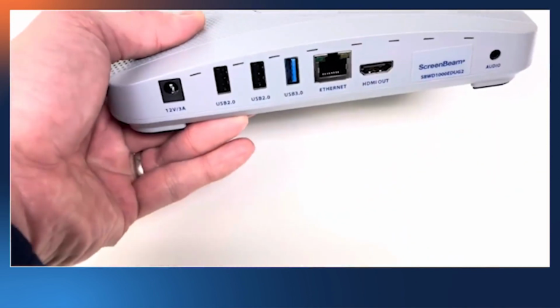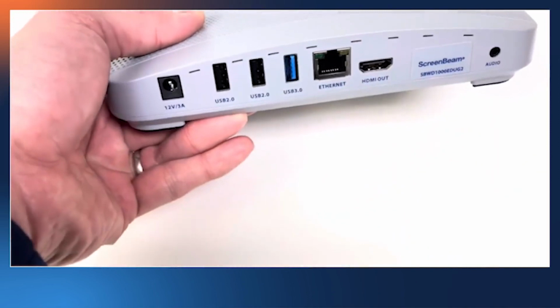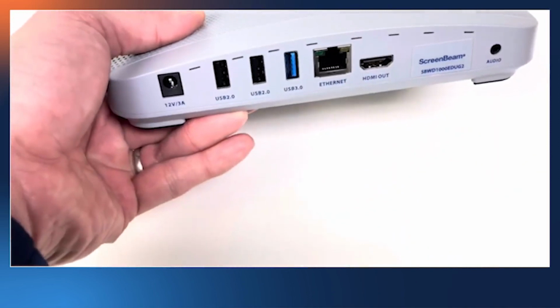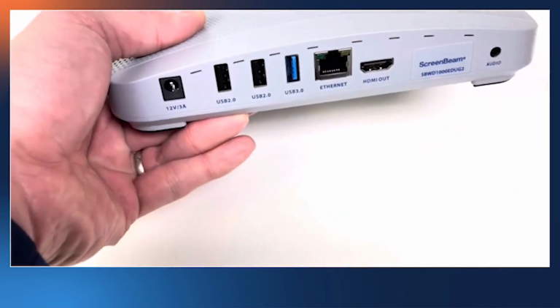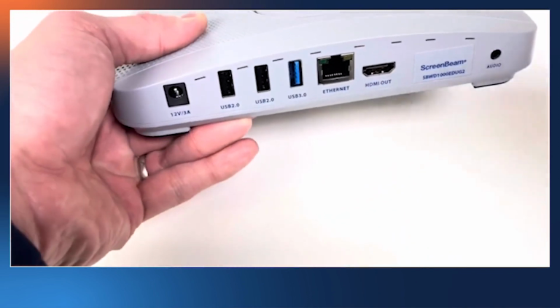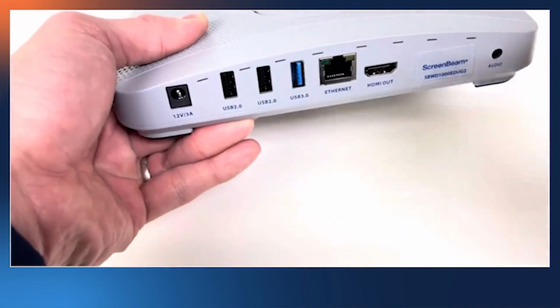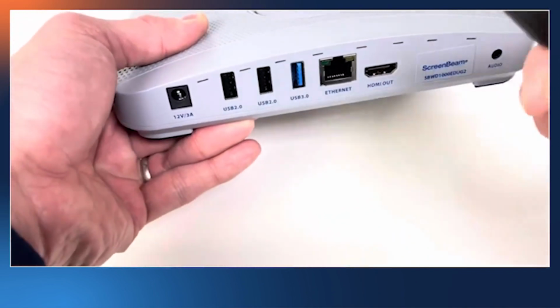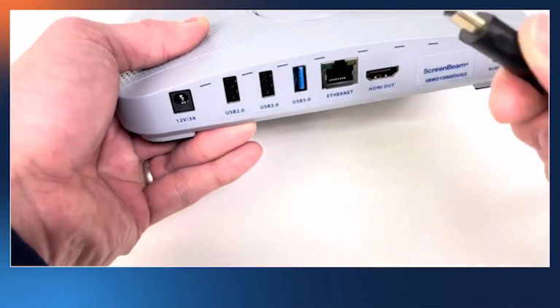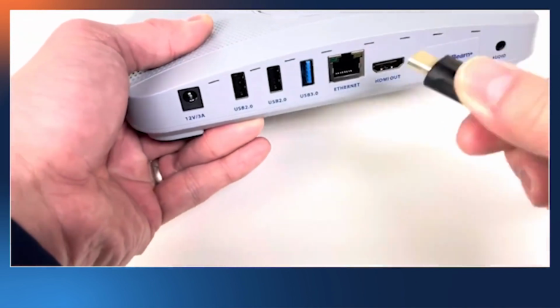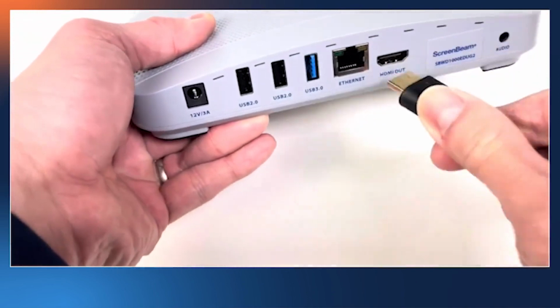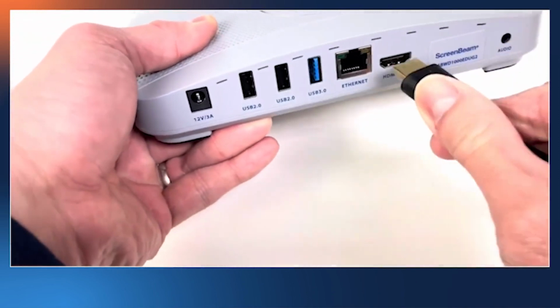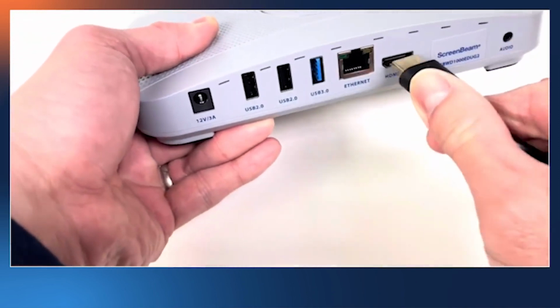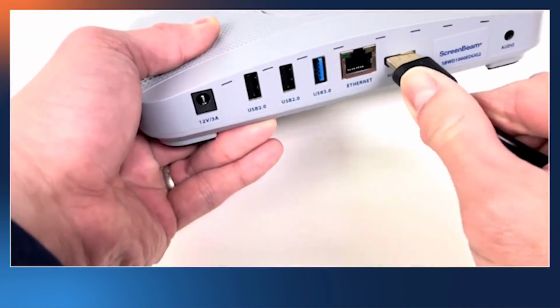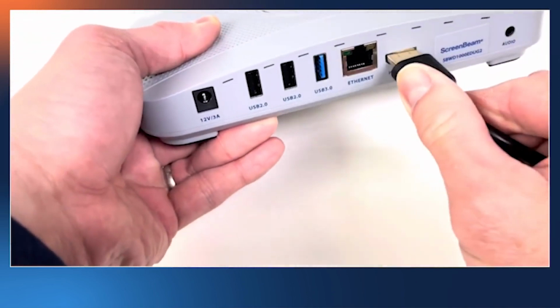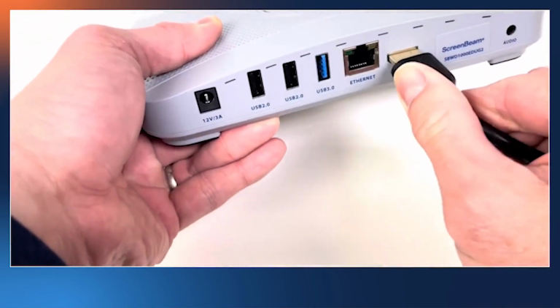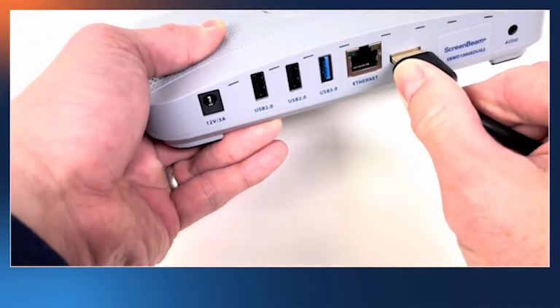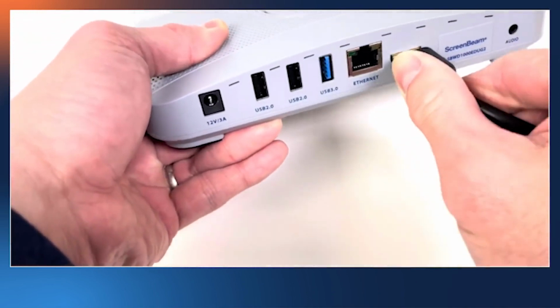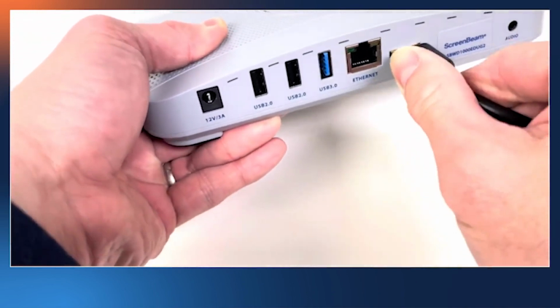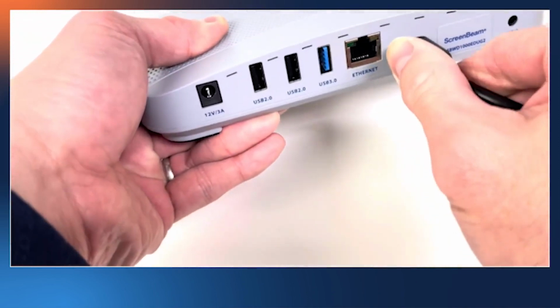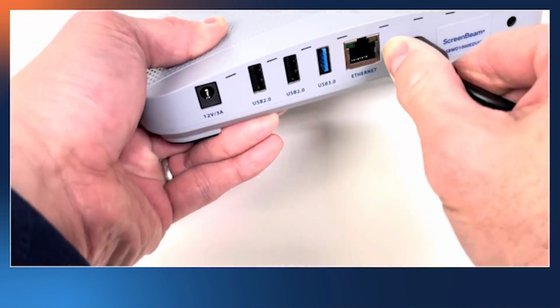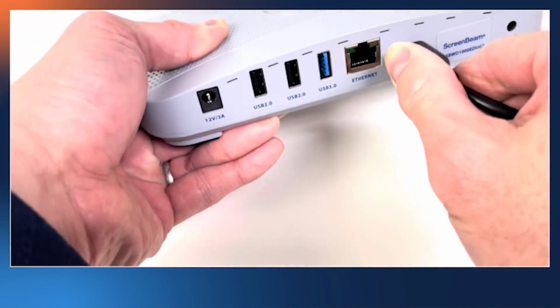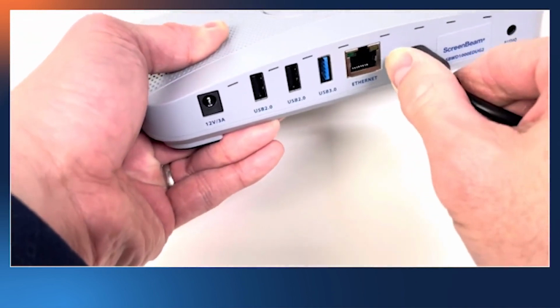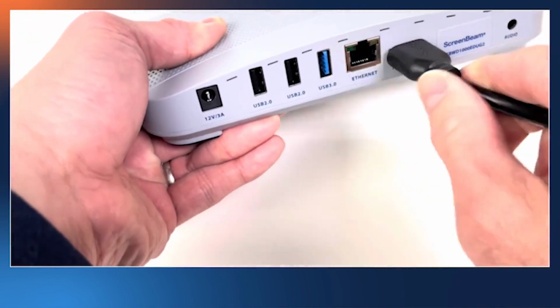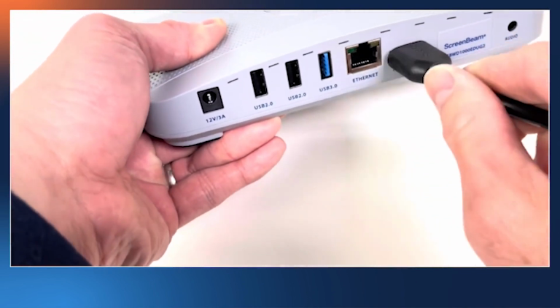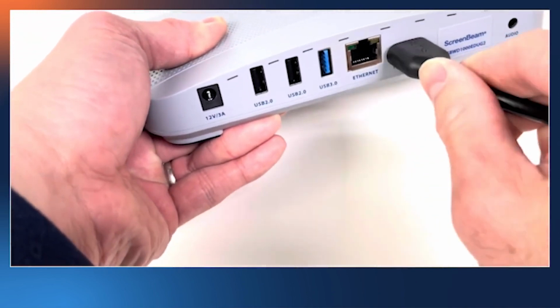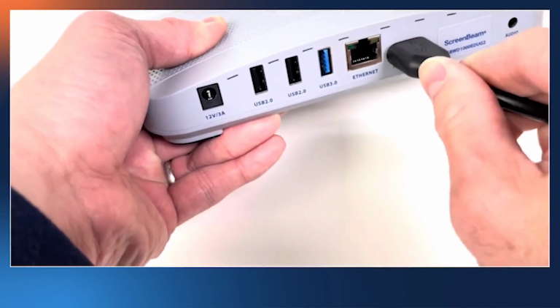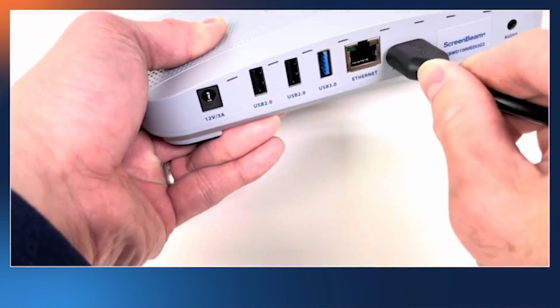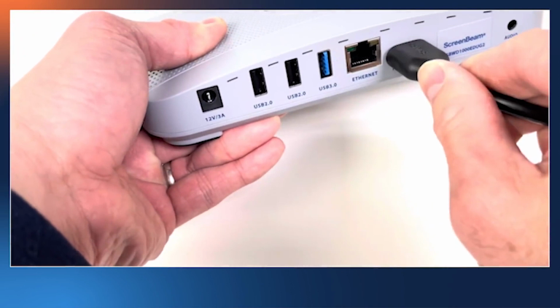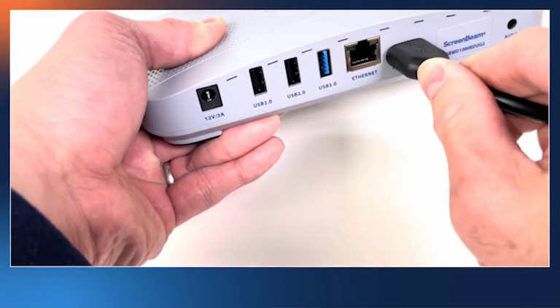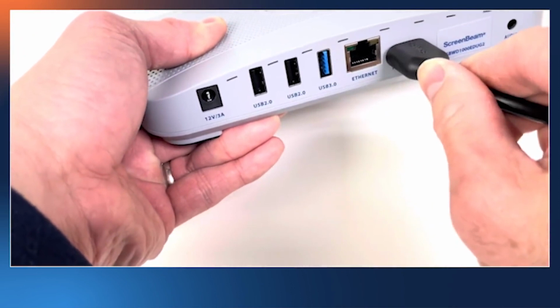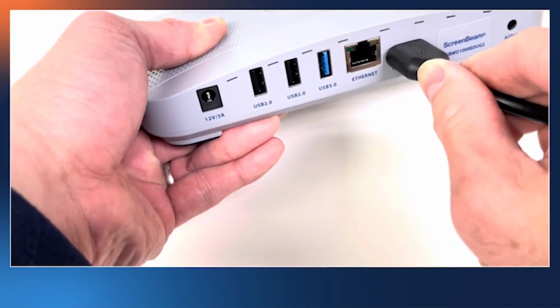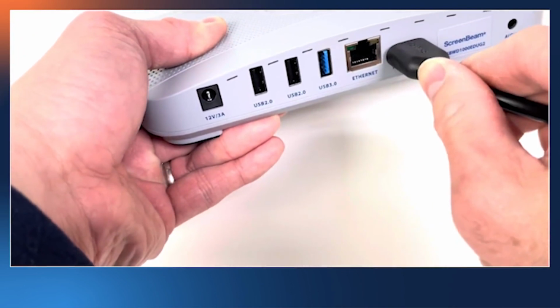First, let's connect this HDMI cable to the ScreenBeam receiver HDMI output.